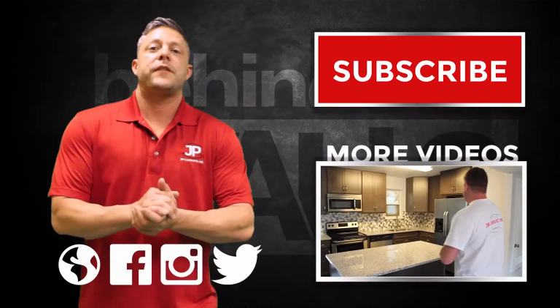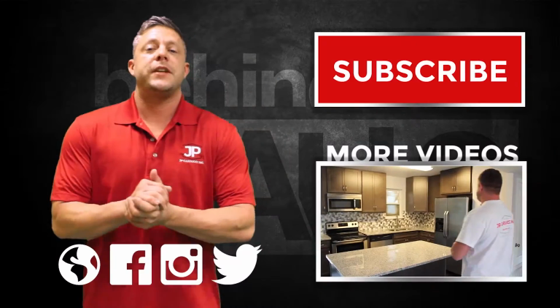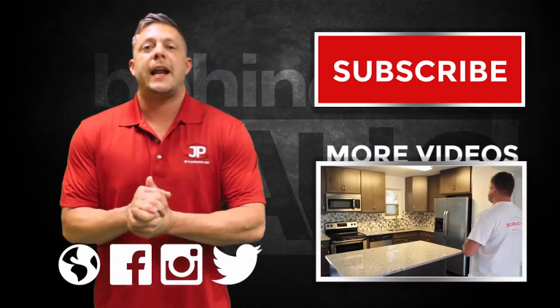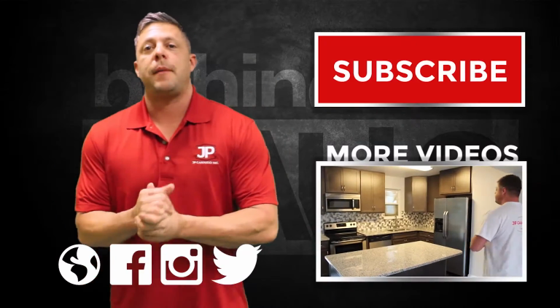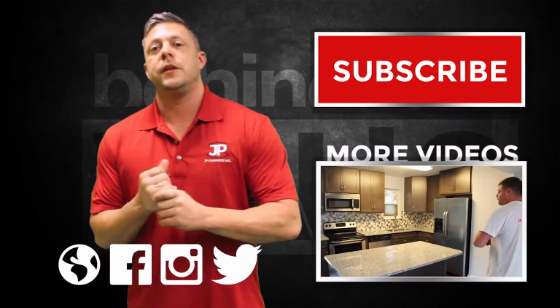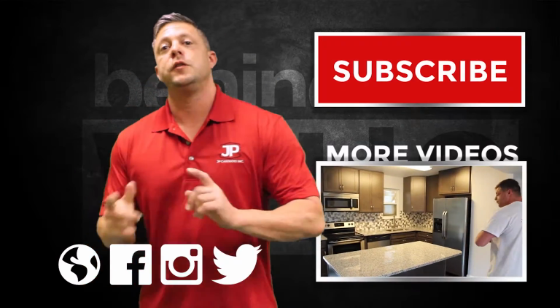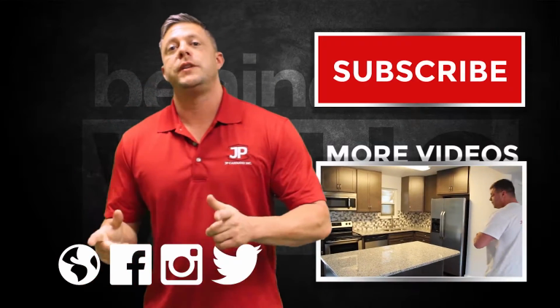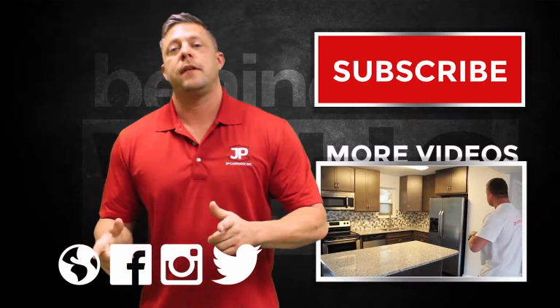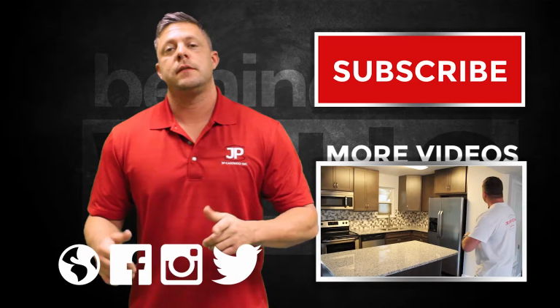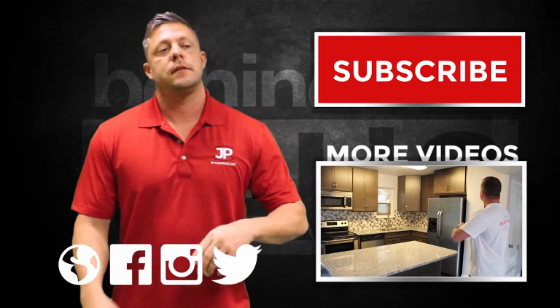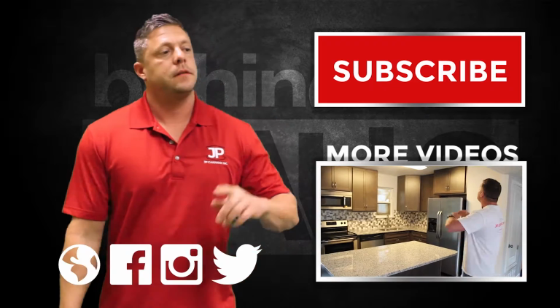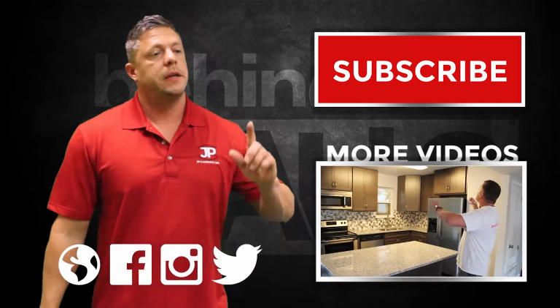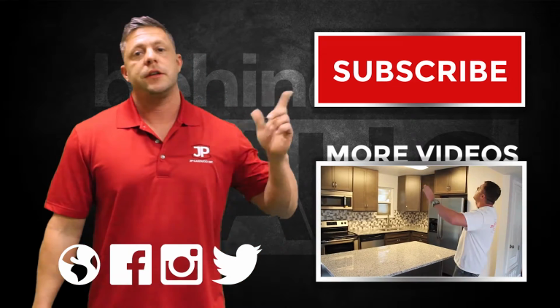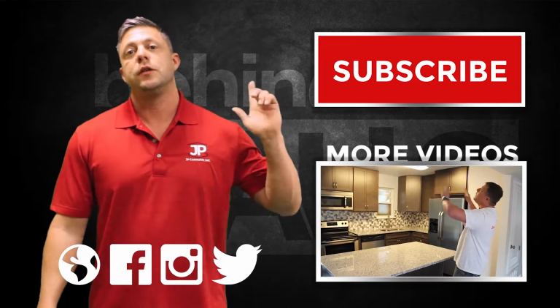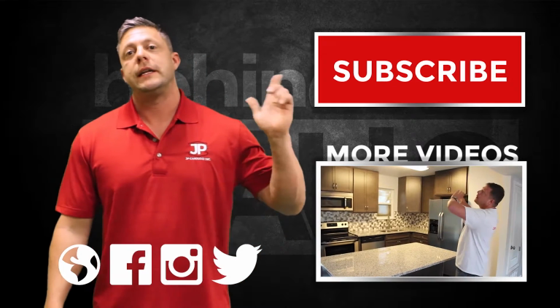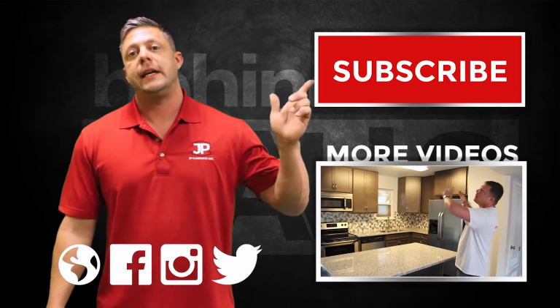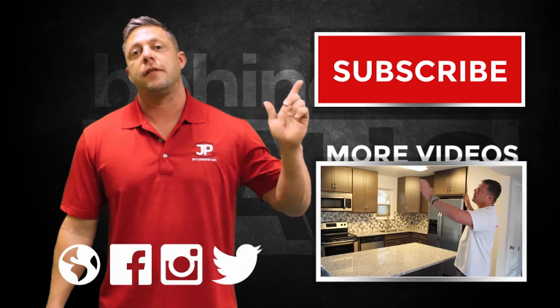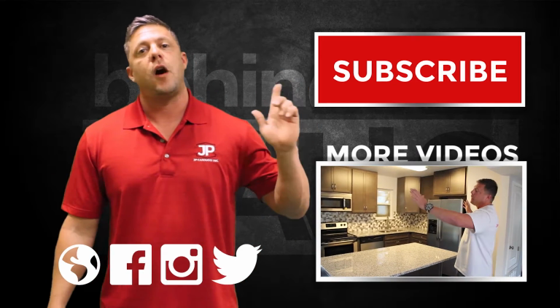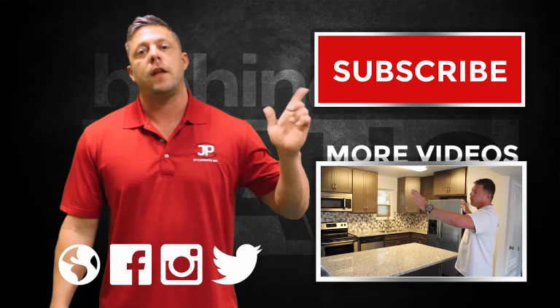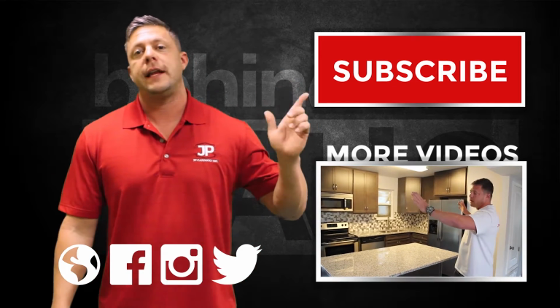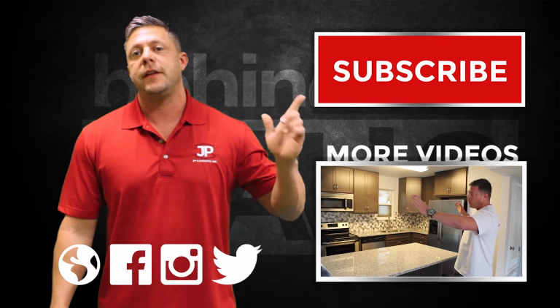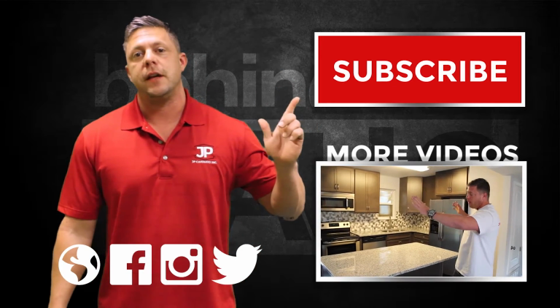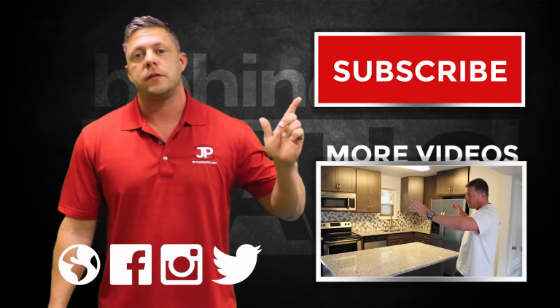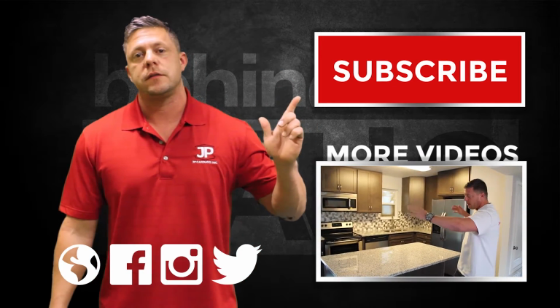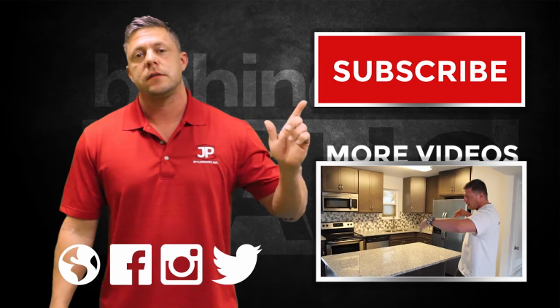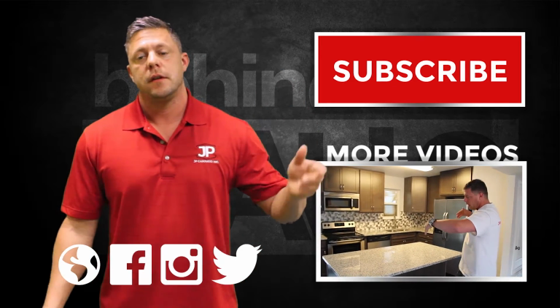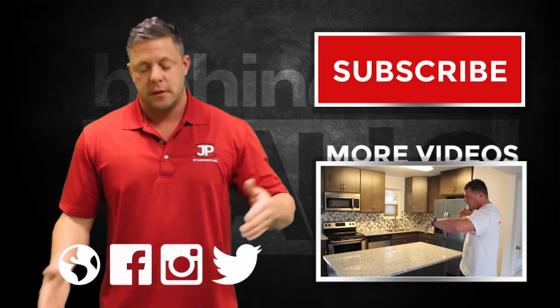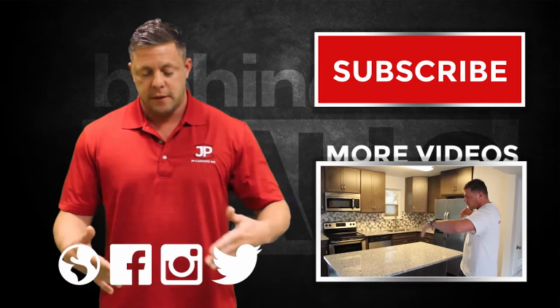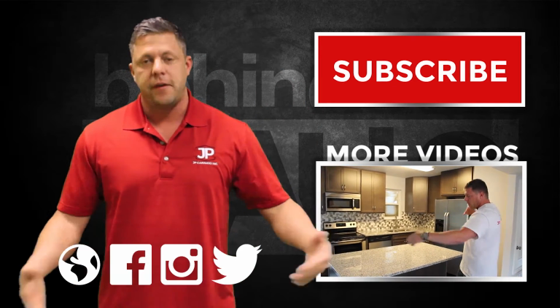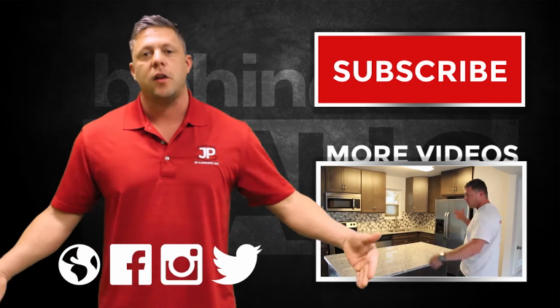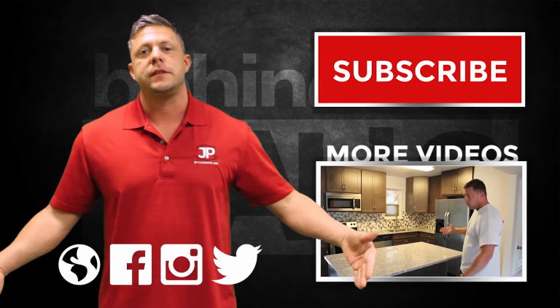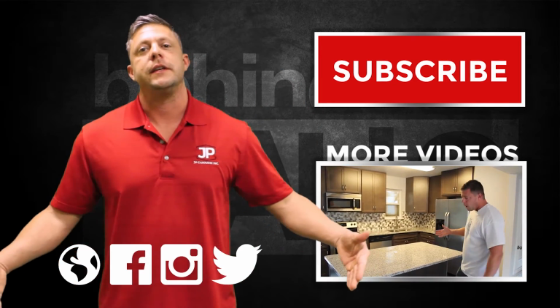Thanks for checking out my YouTube channel. Make sure you click here for all the latest videos and follow us here.